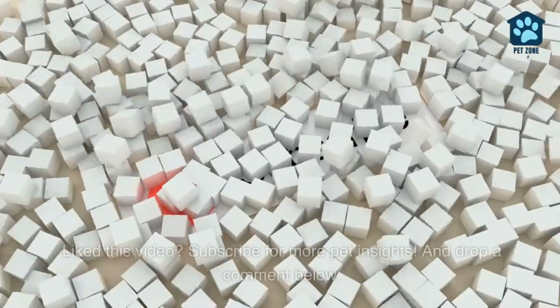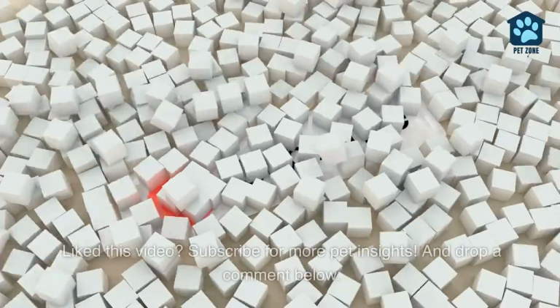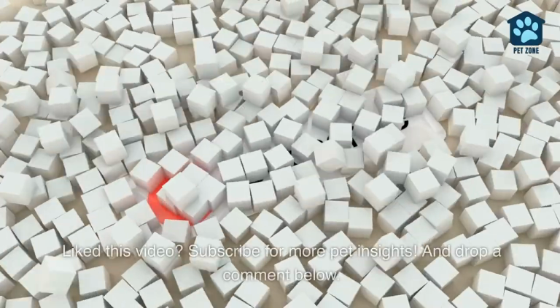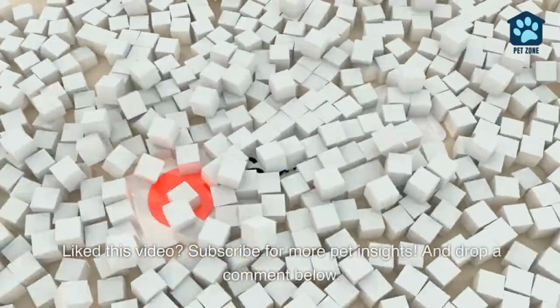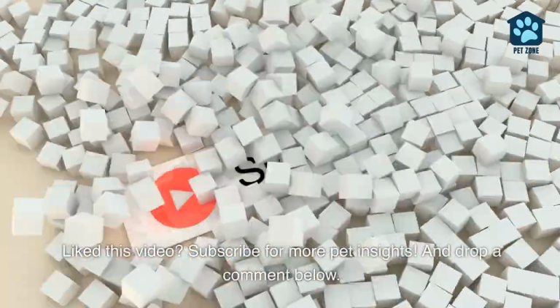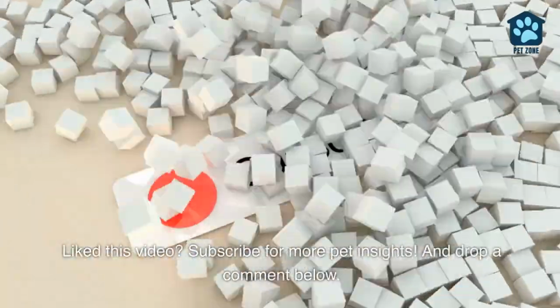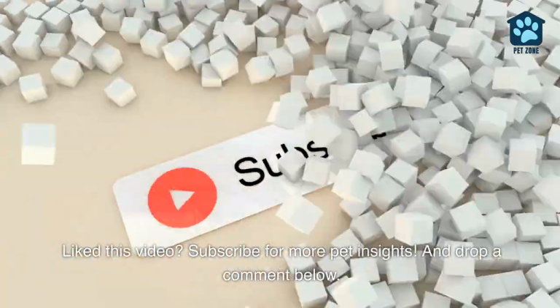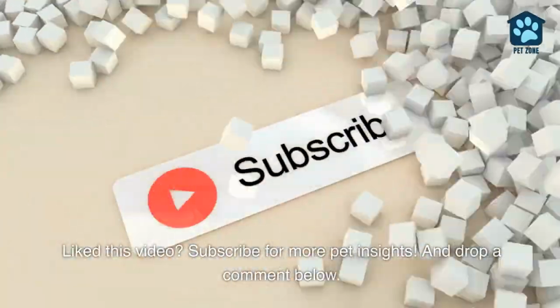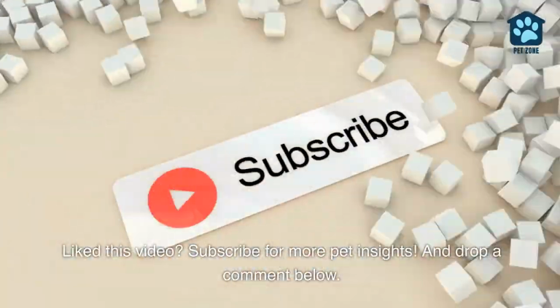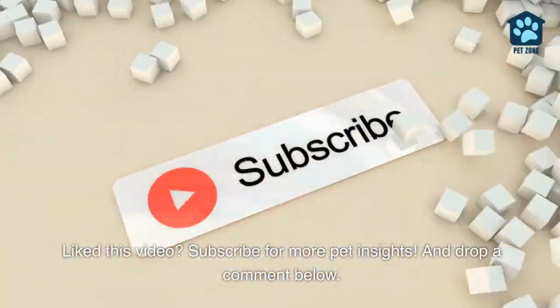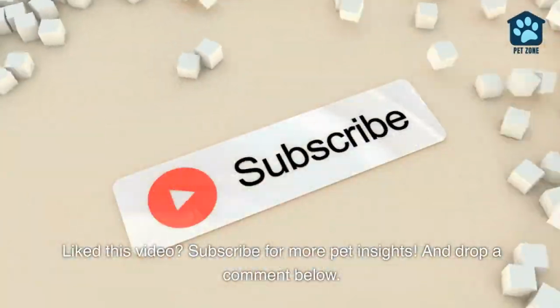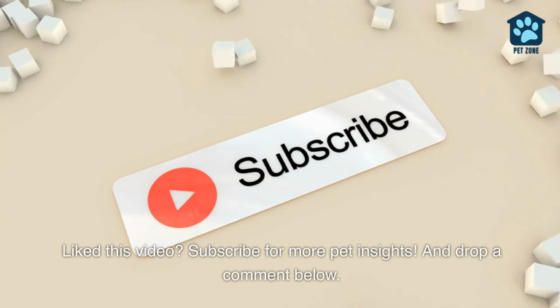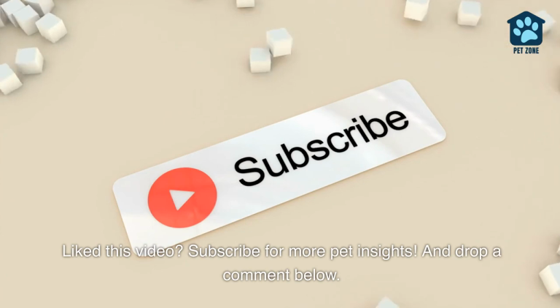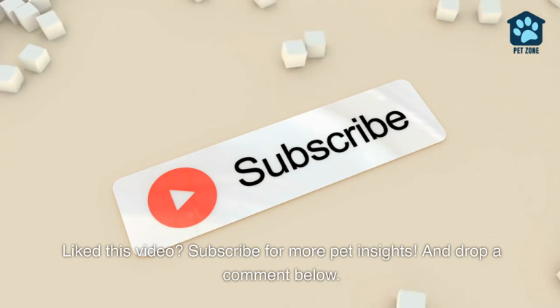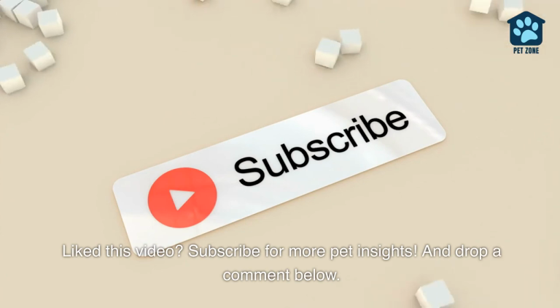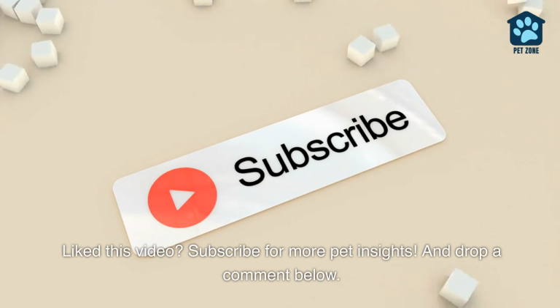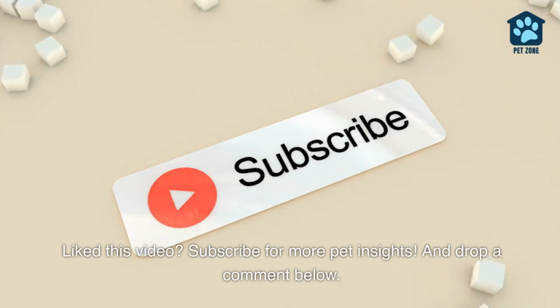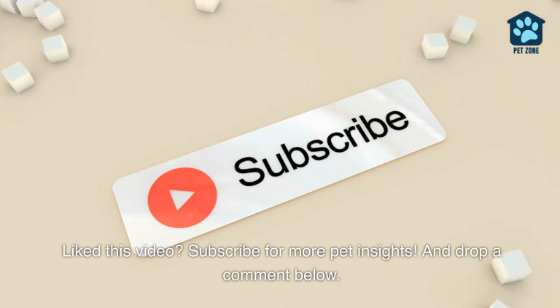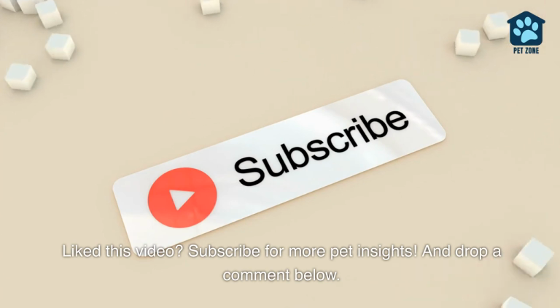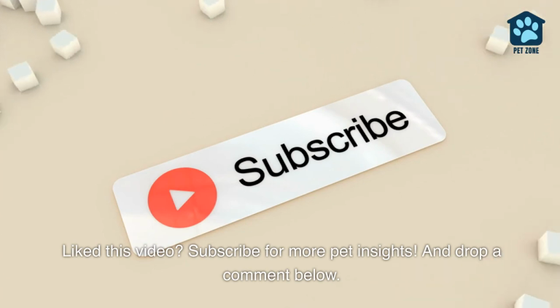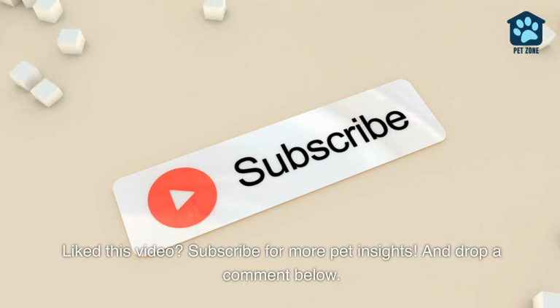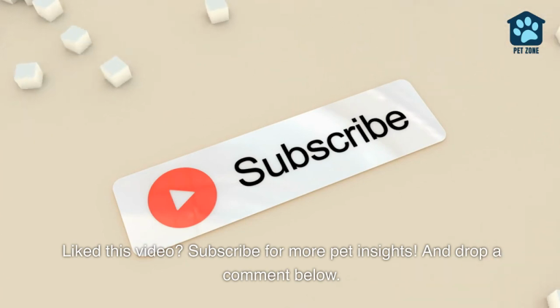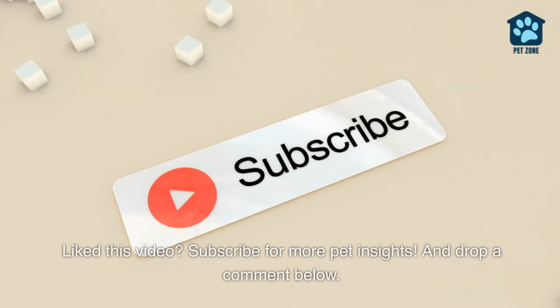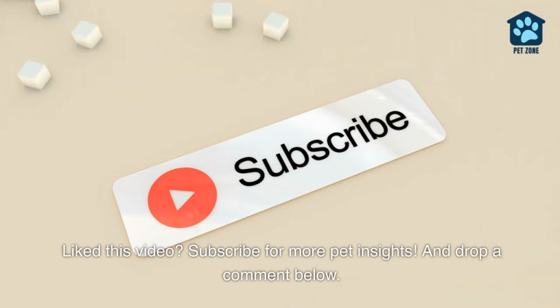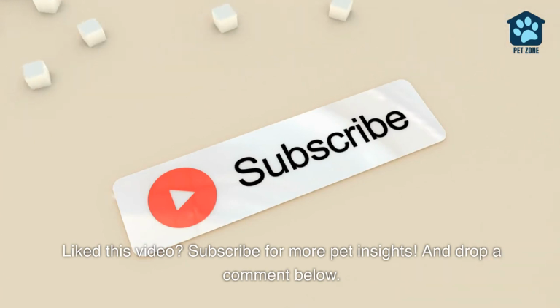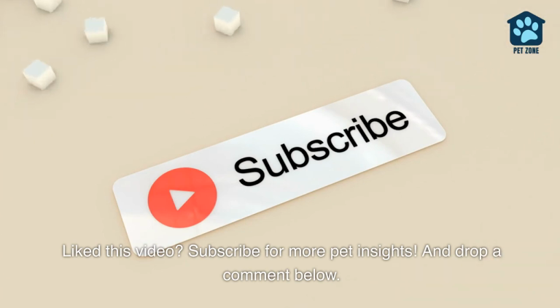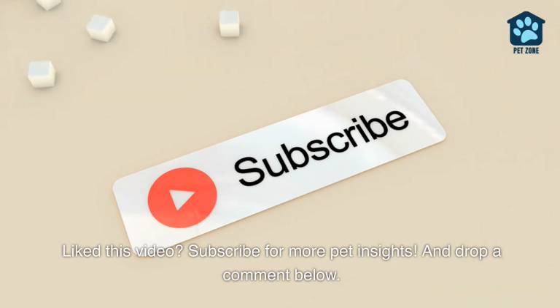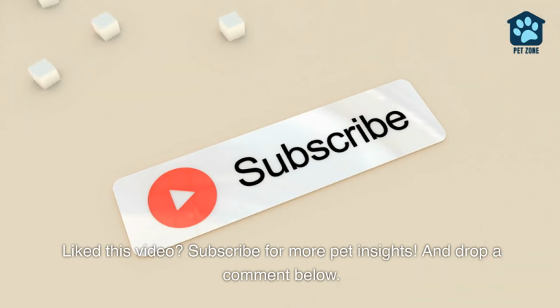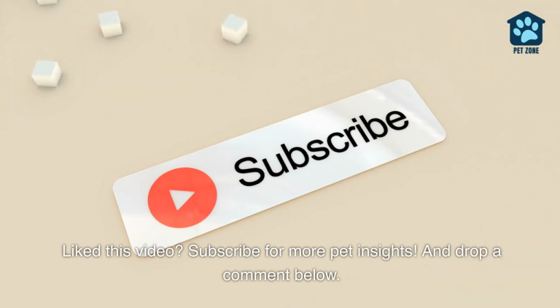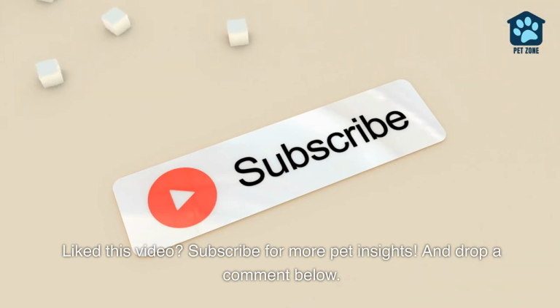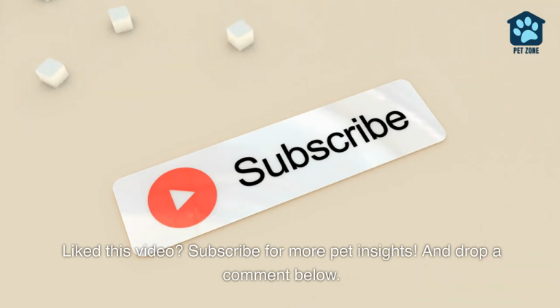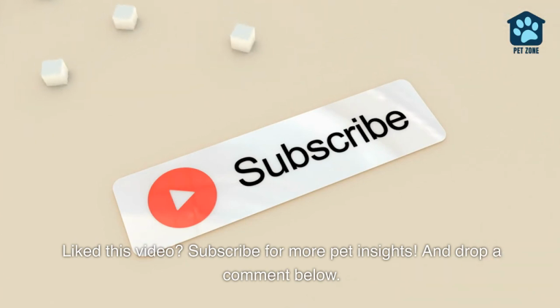Liked this video? Subscribe for more pet insights, and drop a comment below.